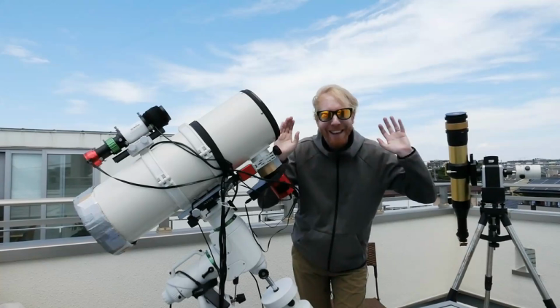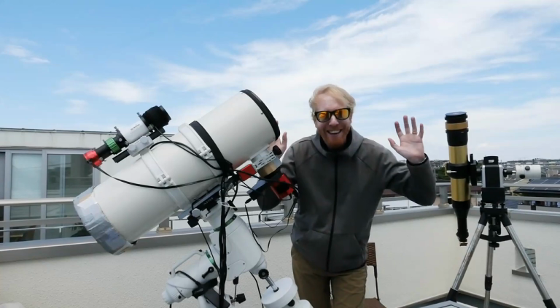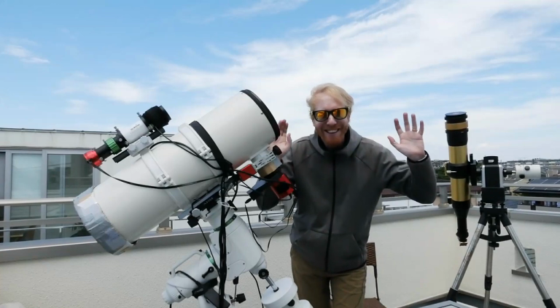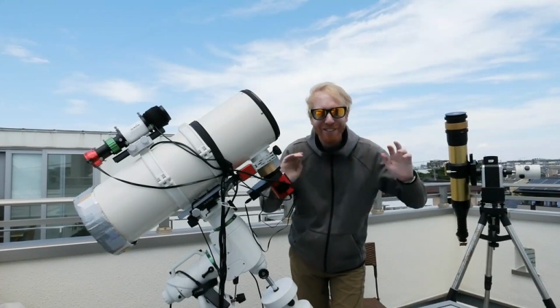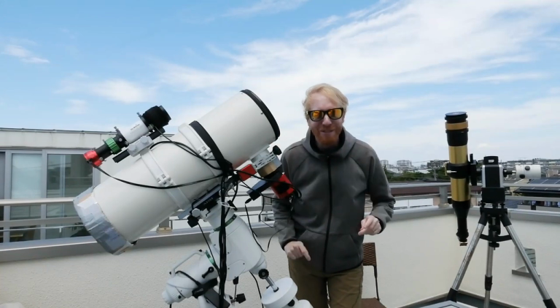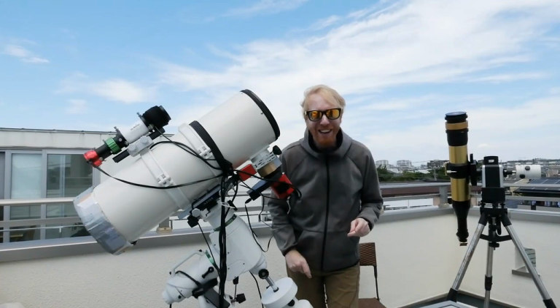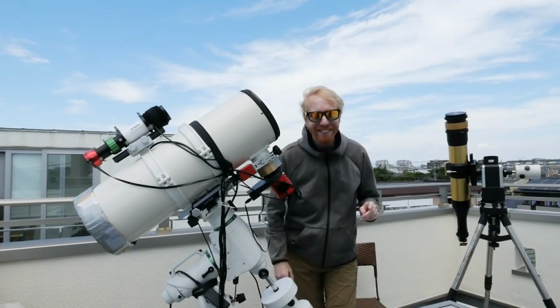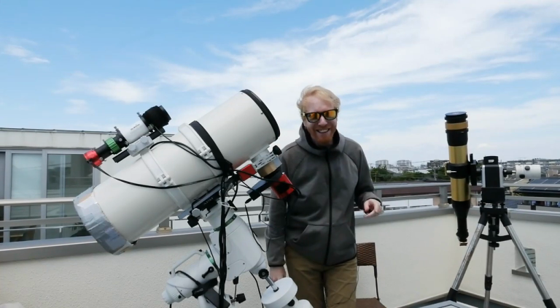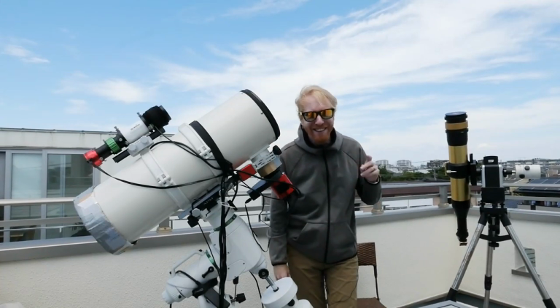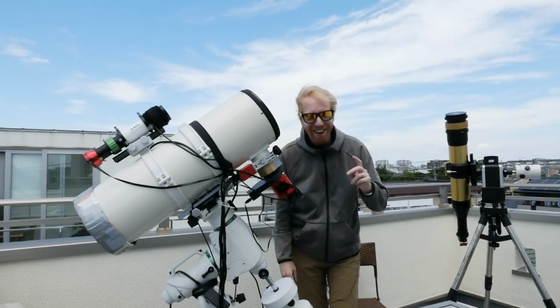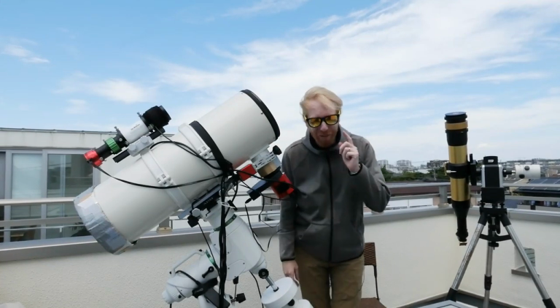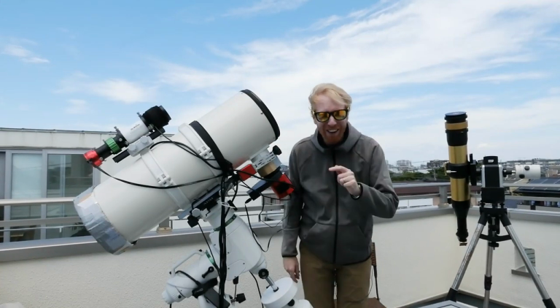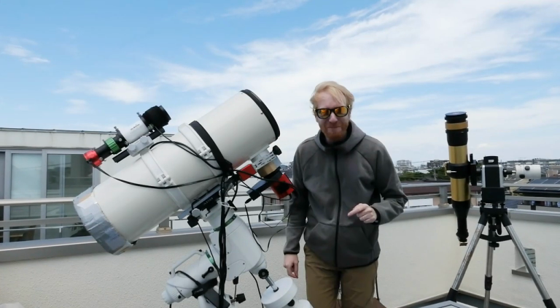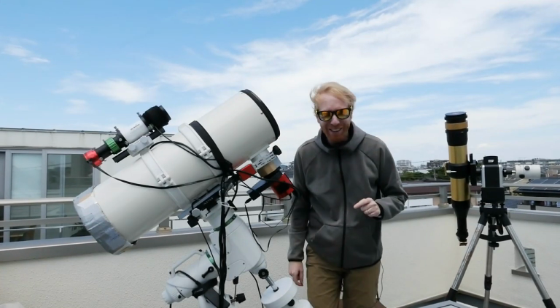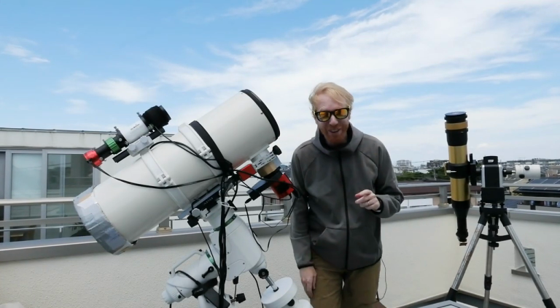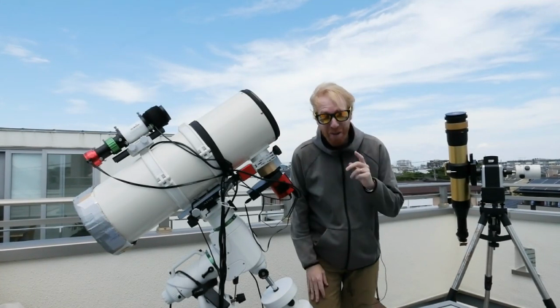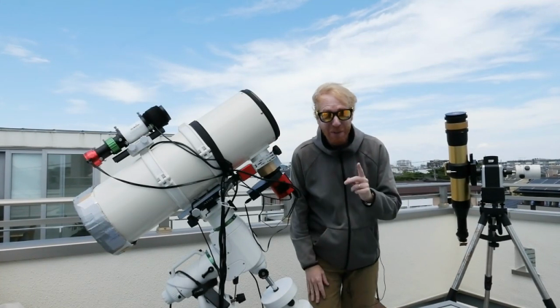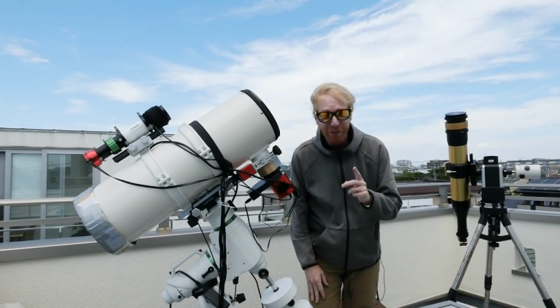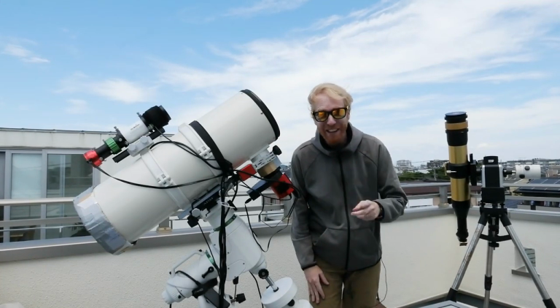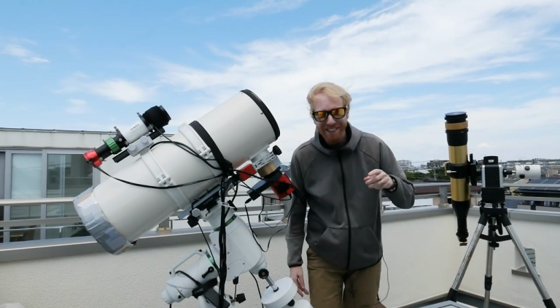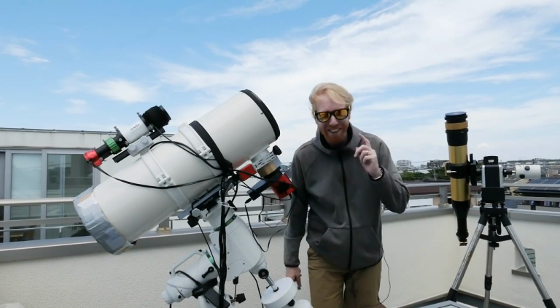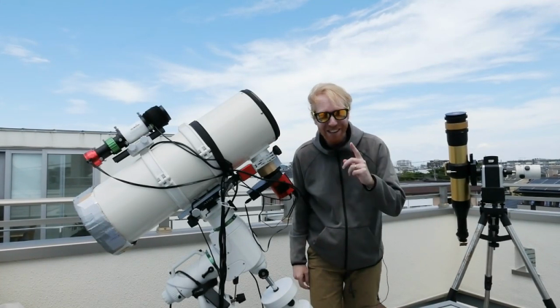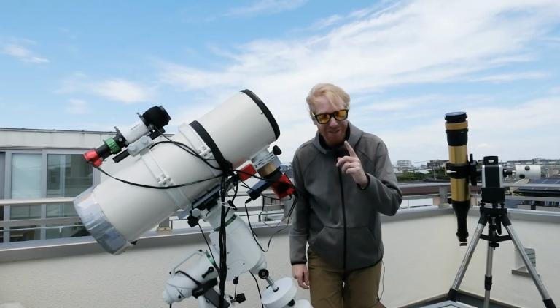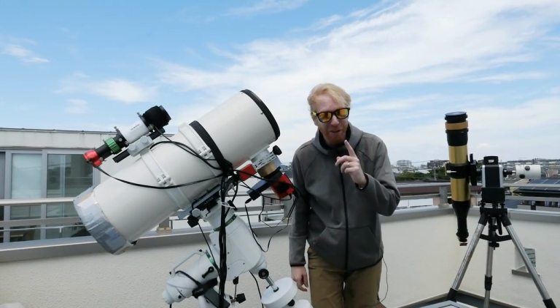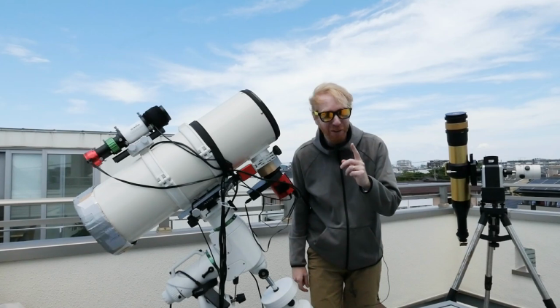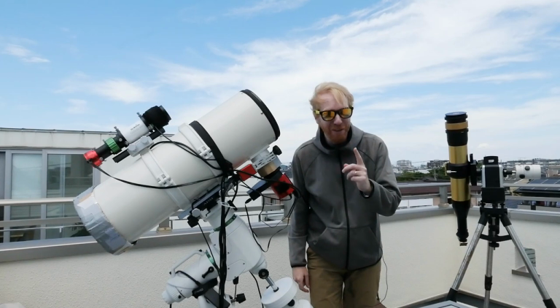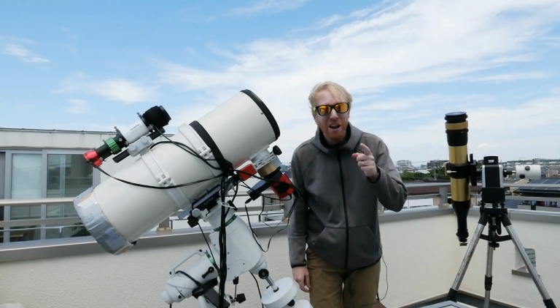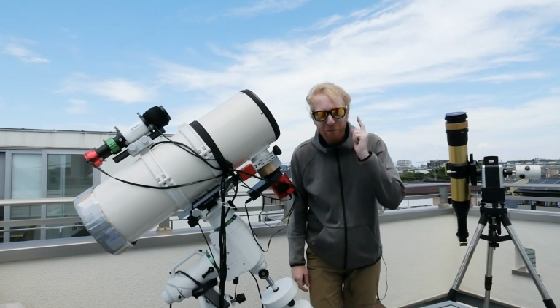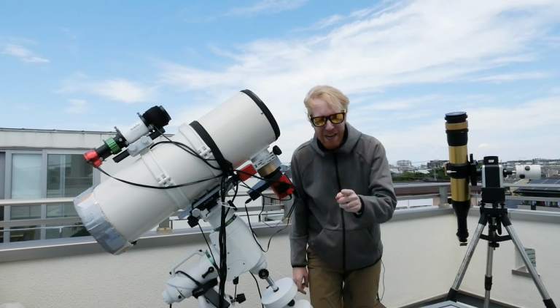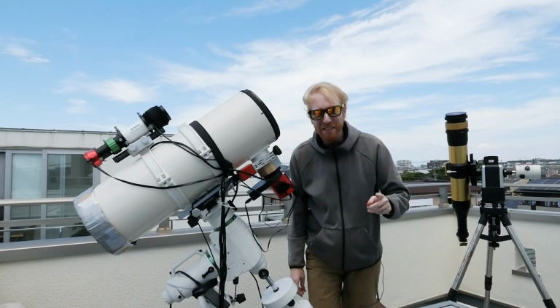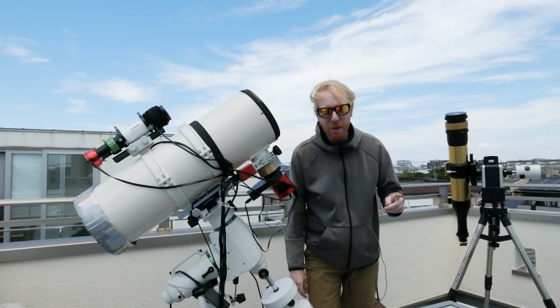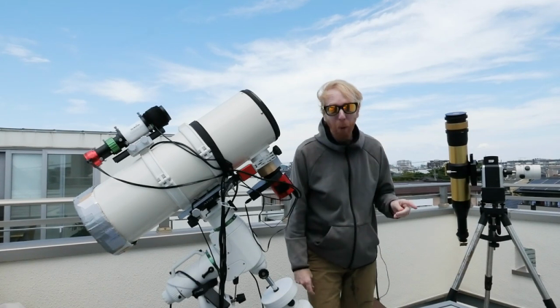Hey guys, Squiv the lazy geek here and welcome back to another episode in Starting Astrophotography for Lazy People.